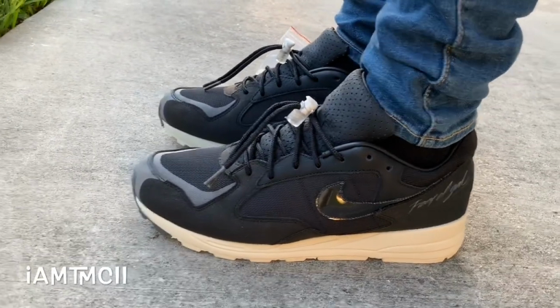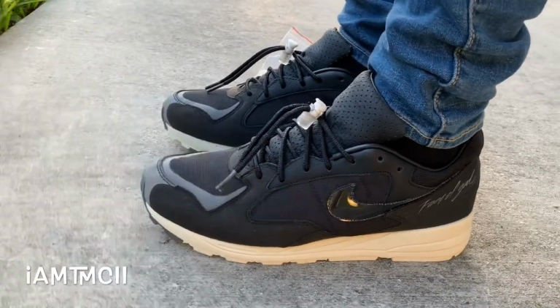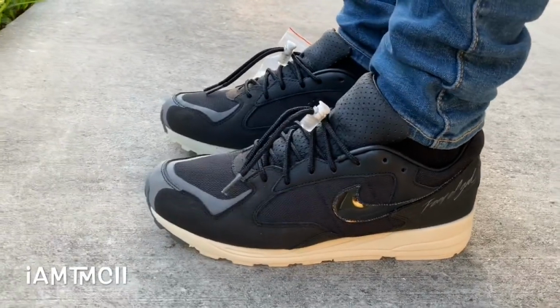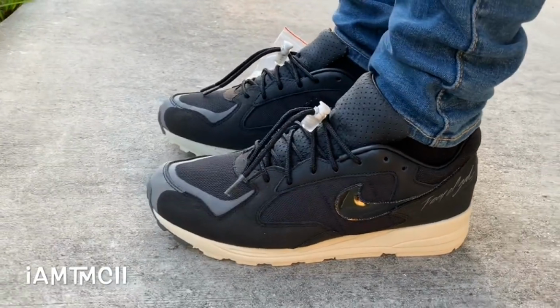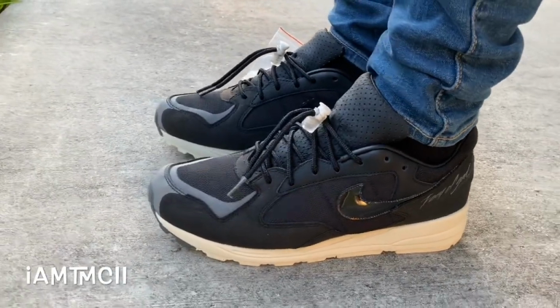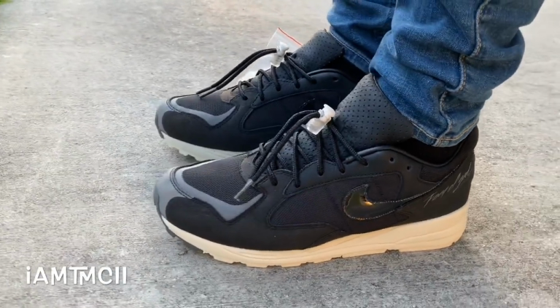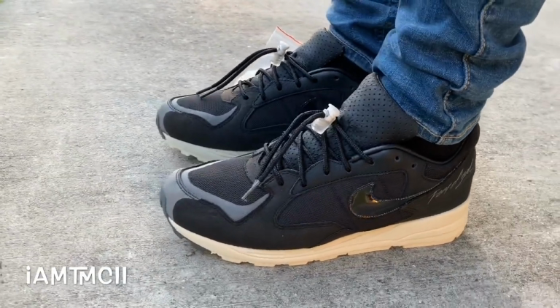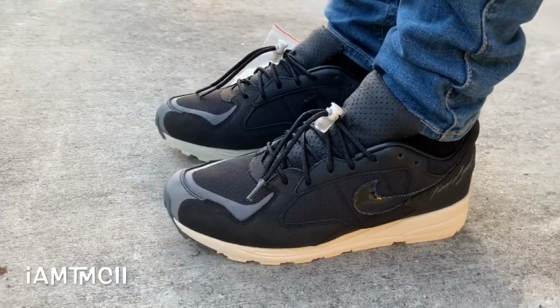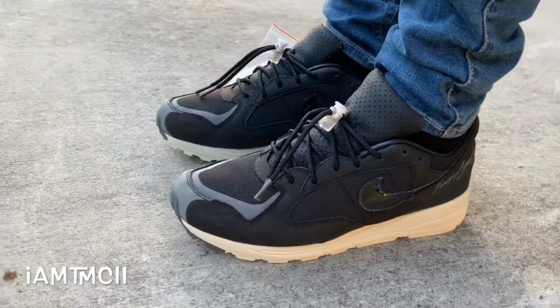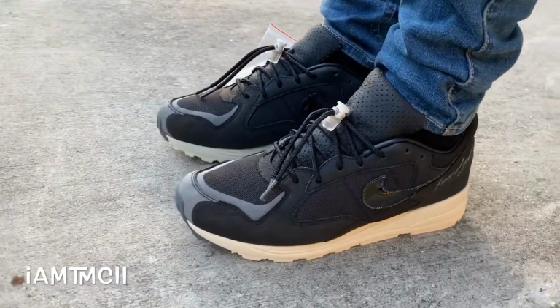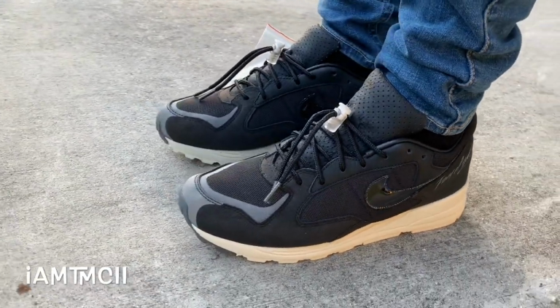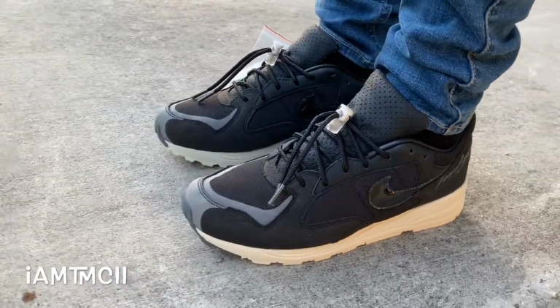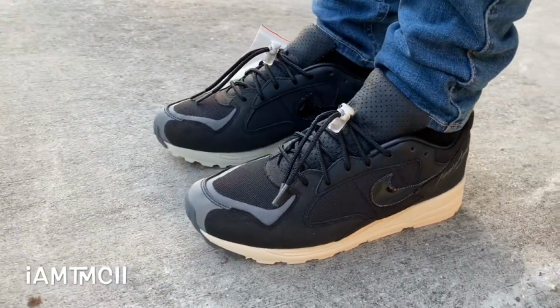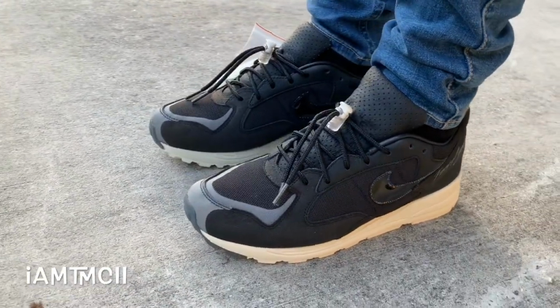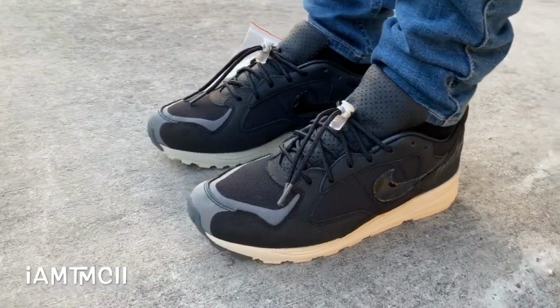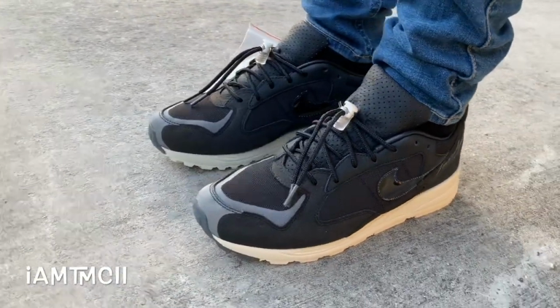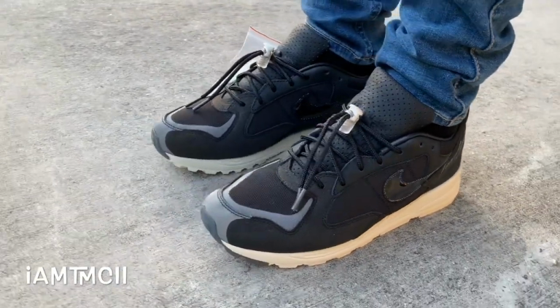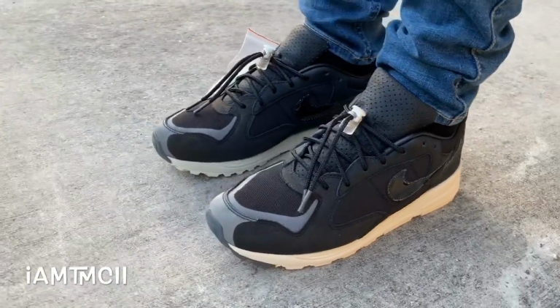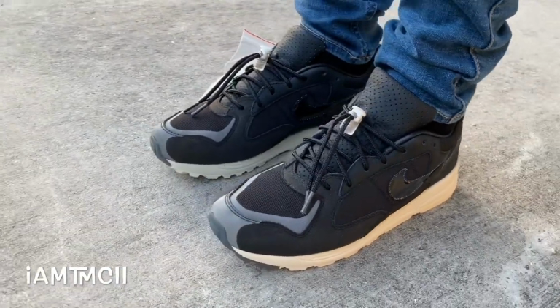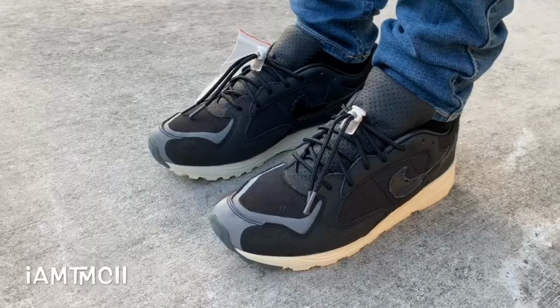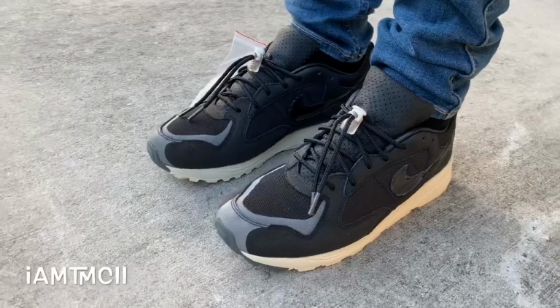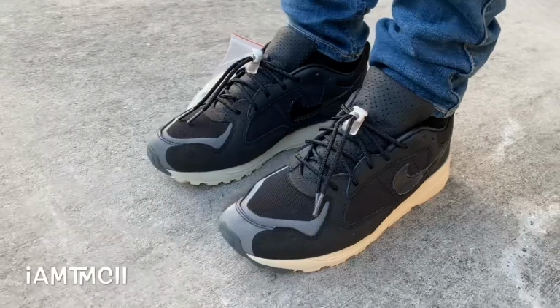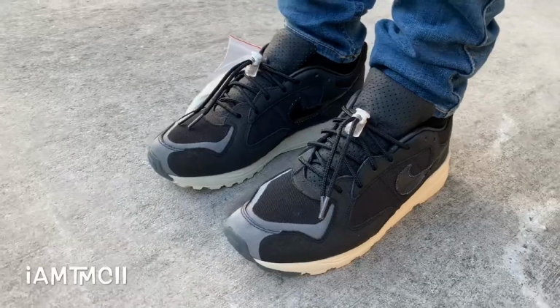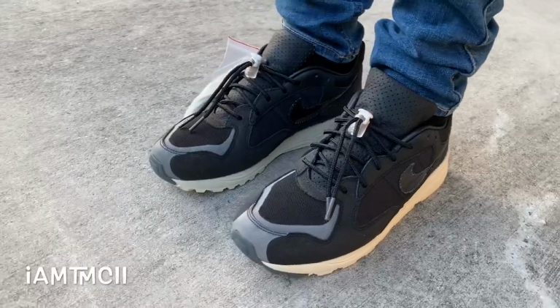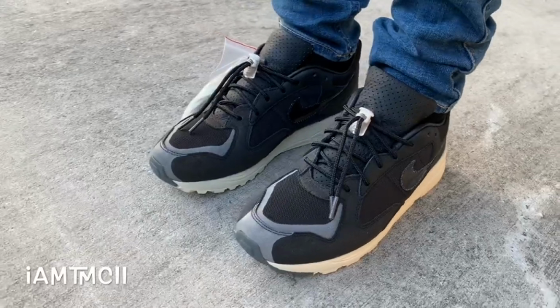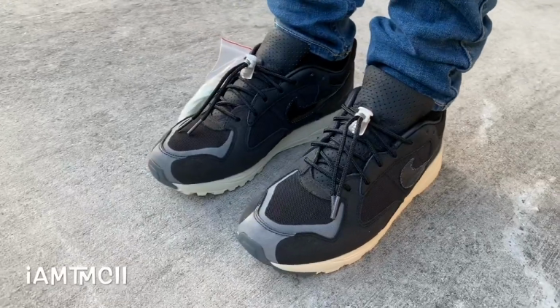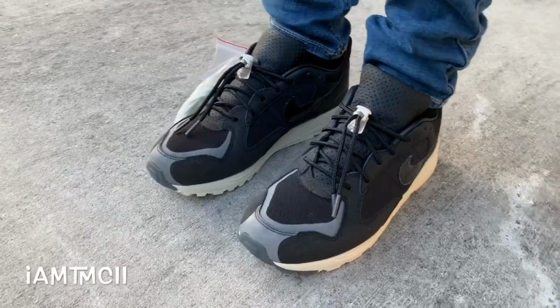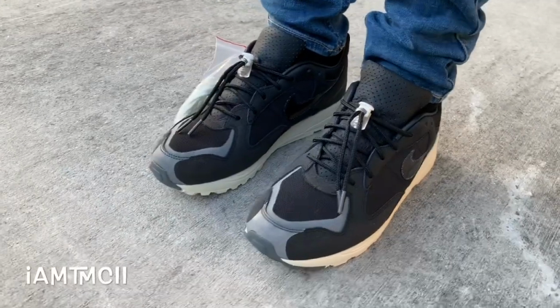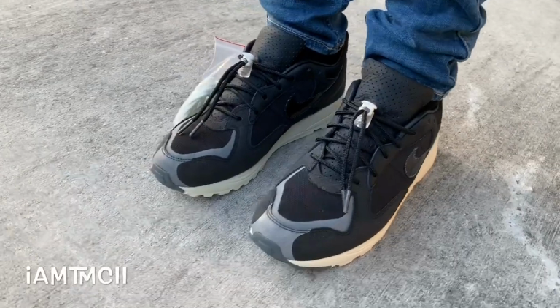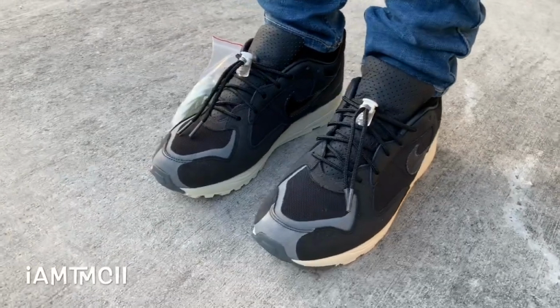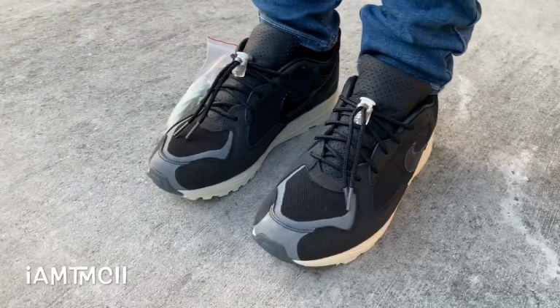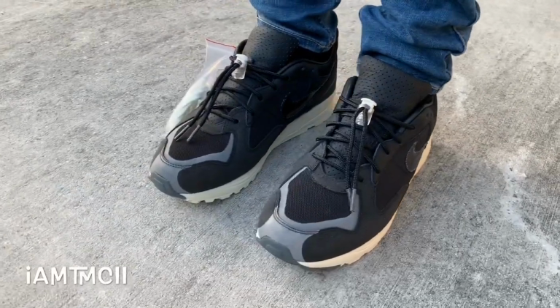Jerry Lorenzo has been doing his thing lately. He's been doing a ton of different silhouettes with Nike and this was another one.